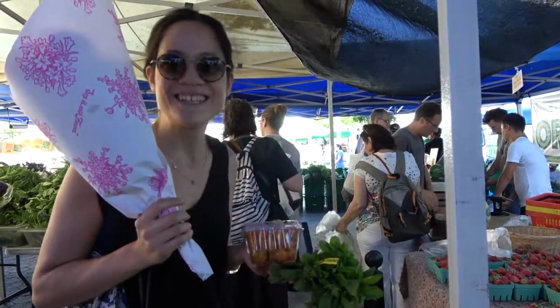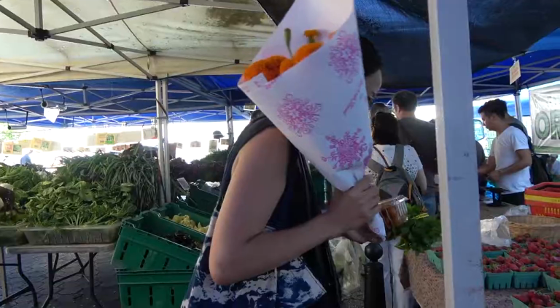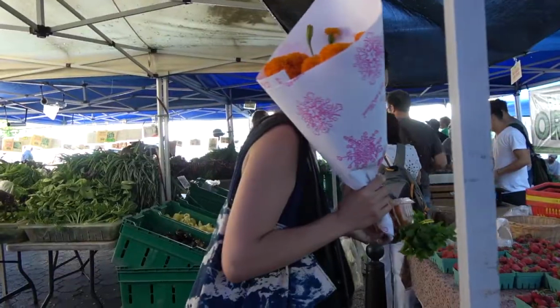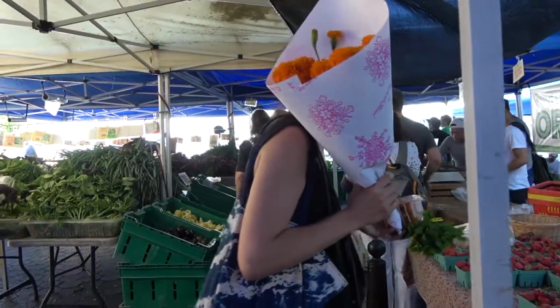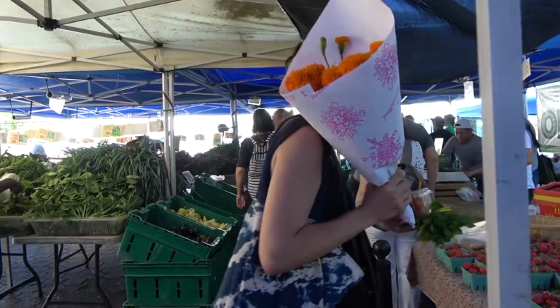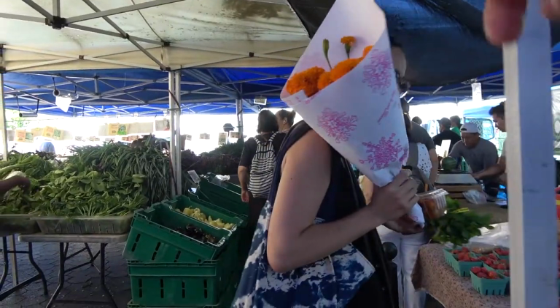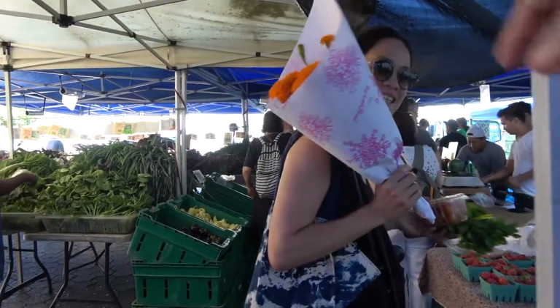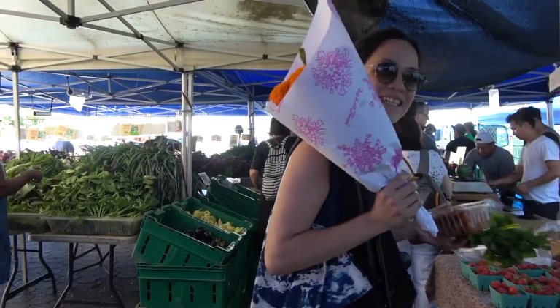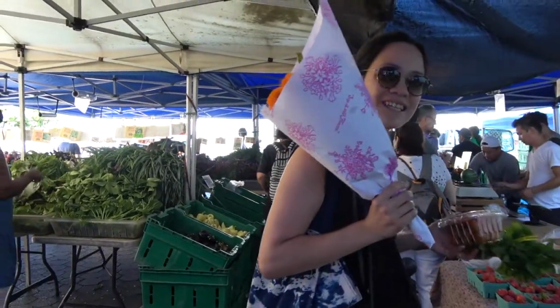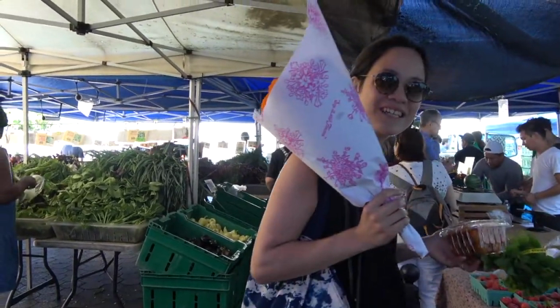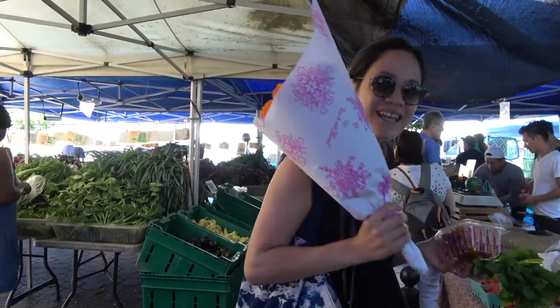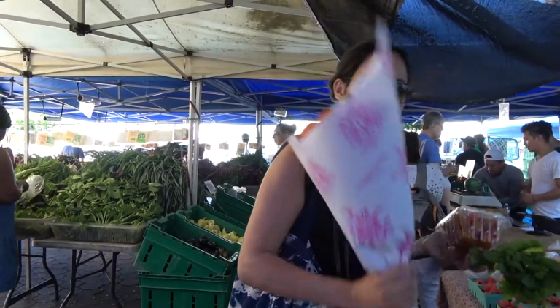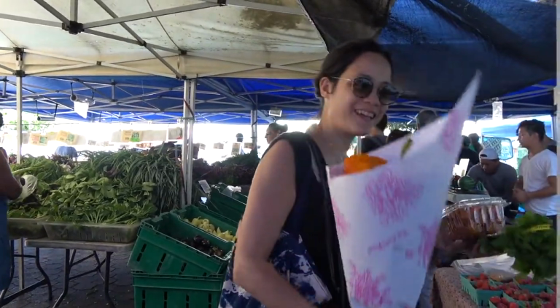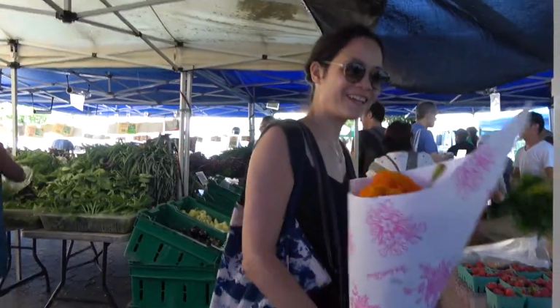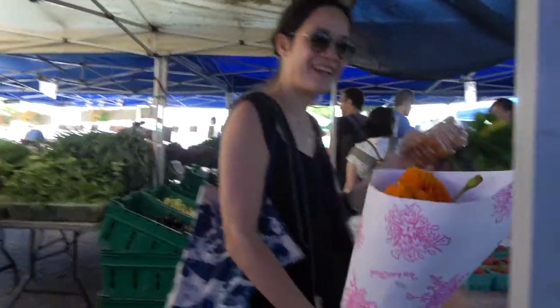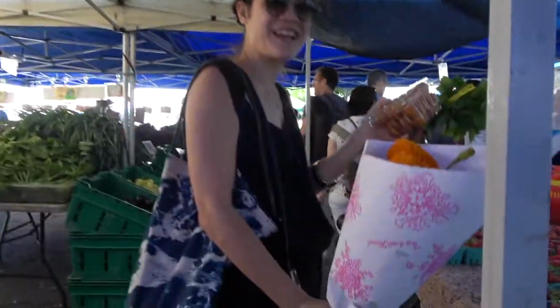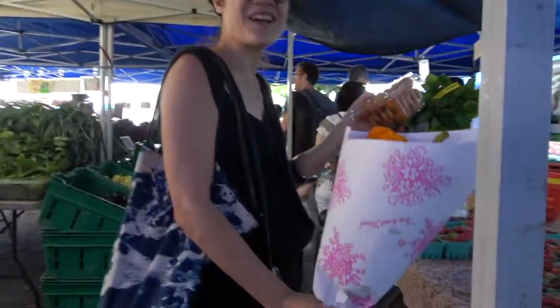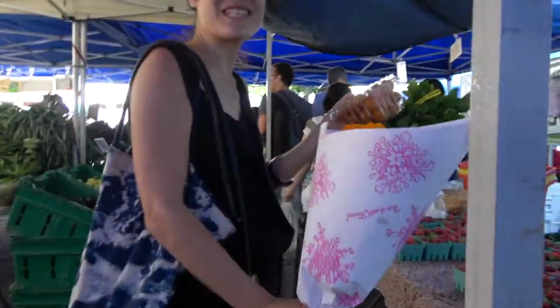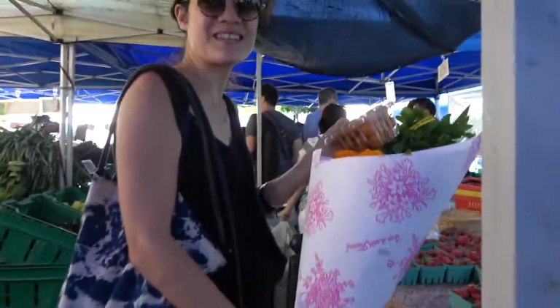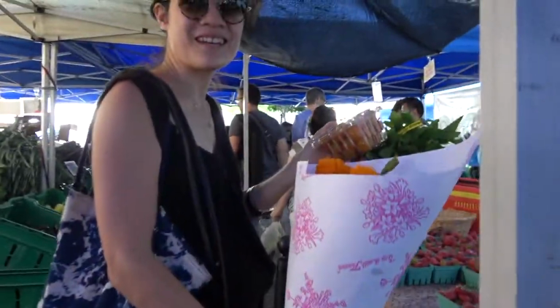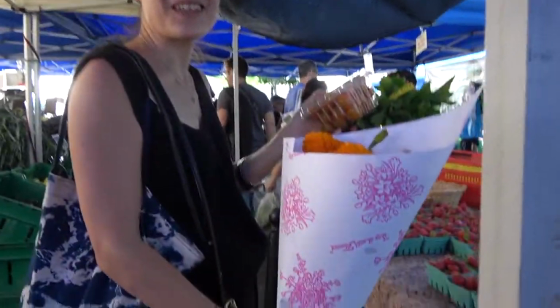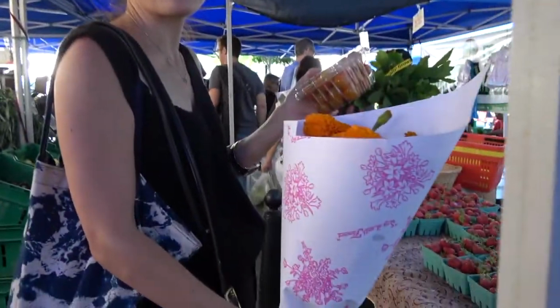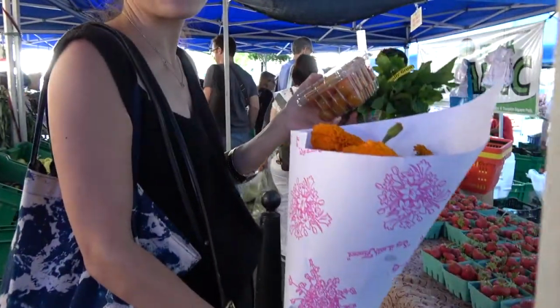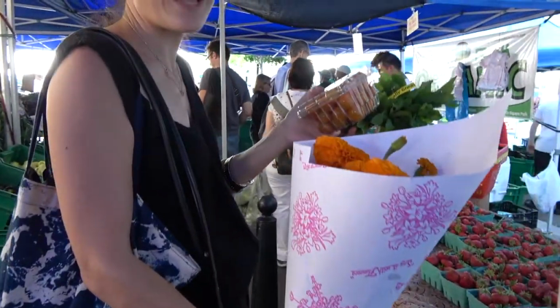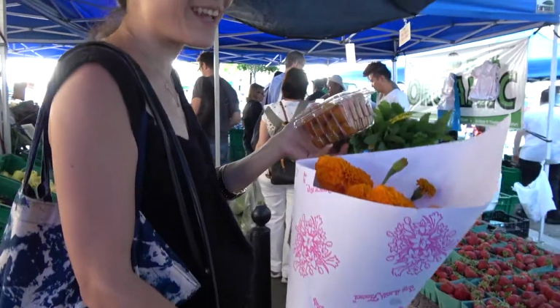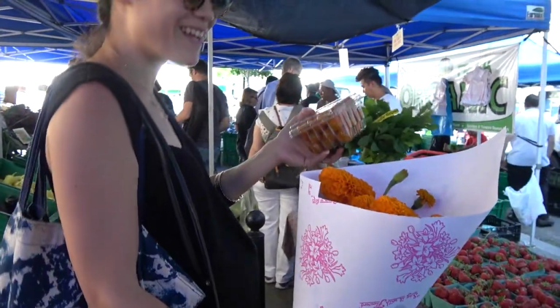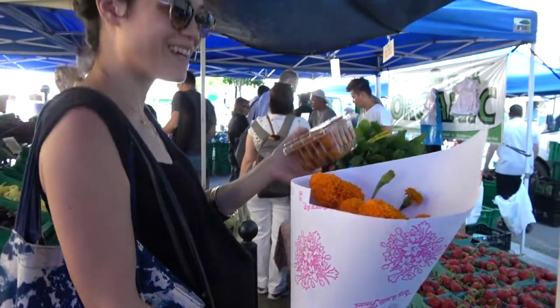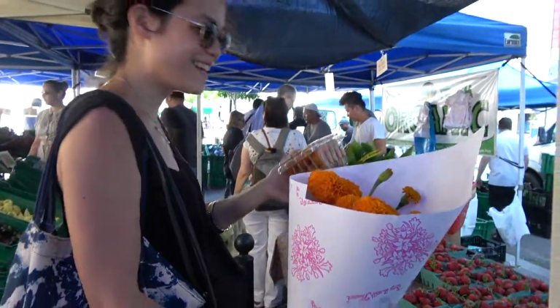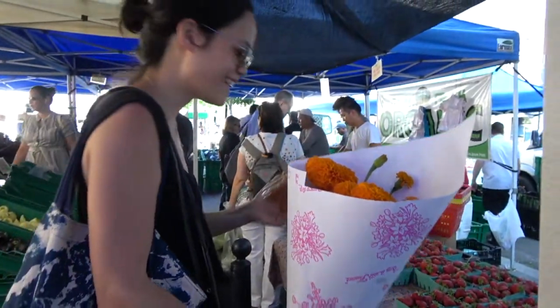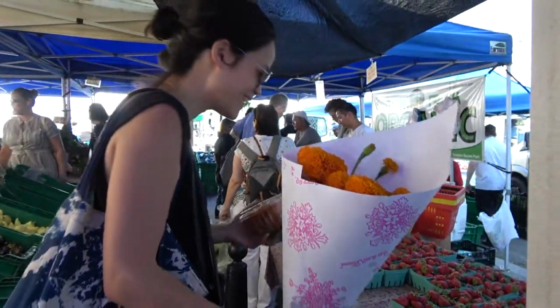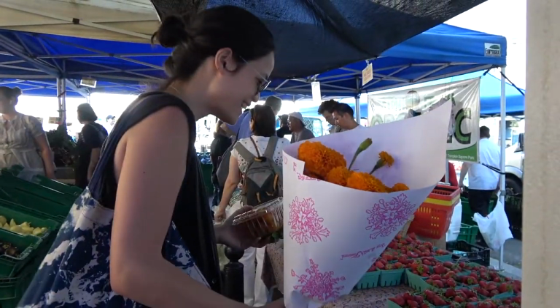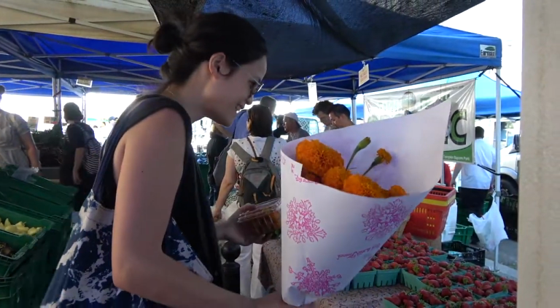And they go with the flowers. It's like the color of the day, it seems.